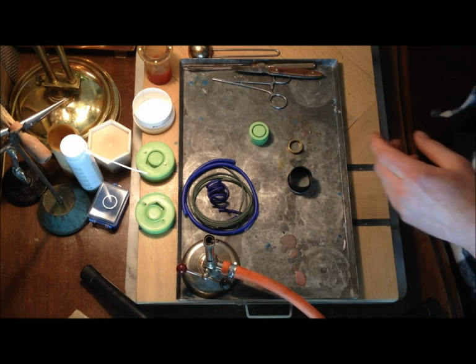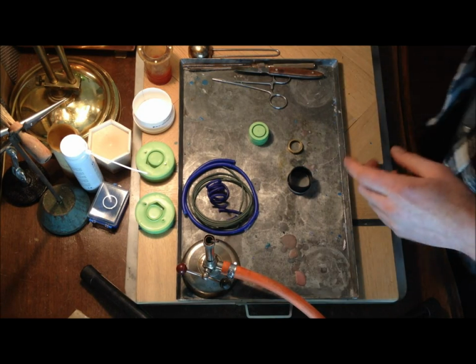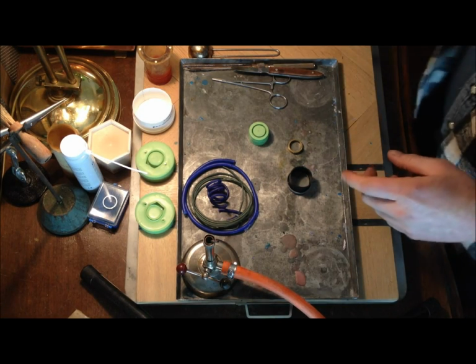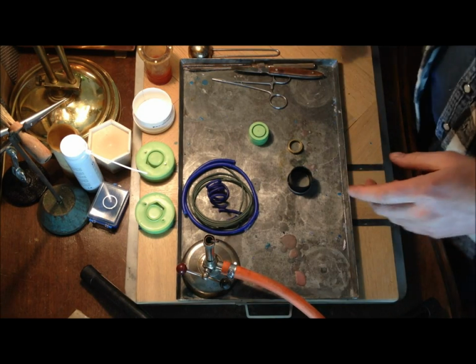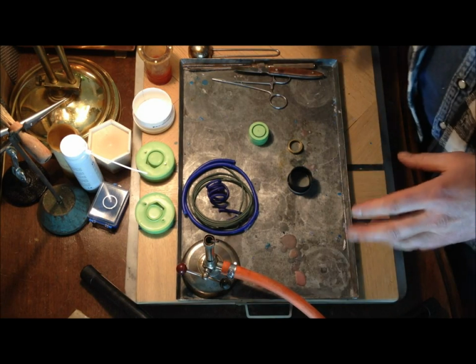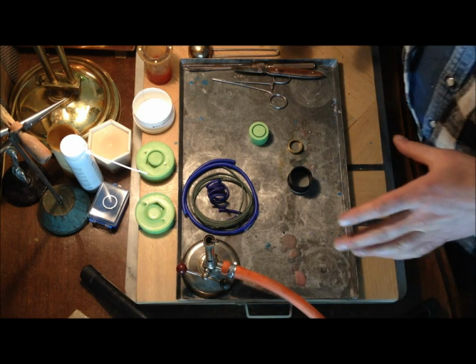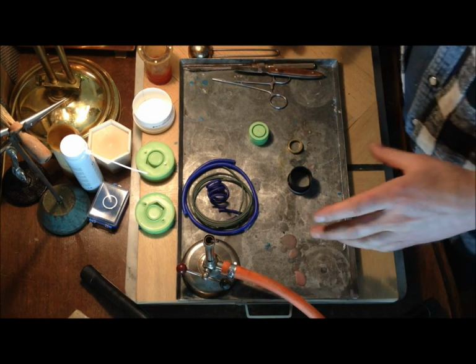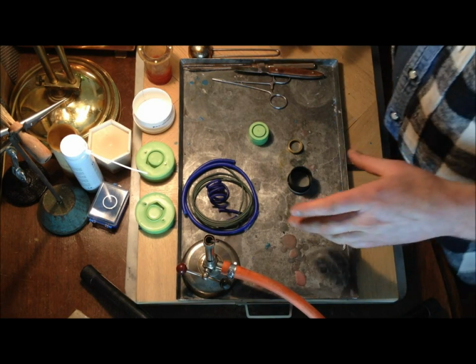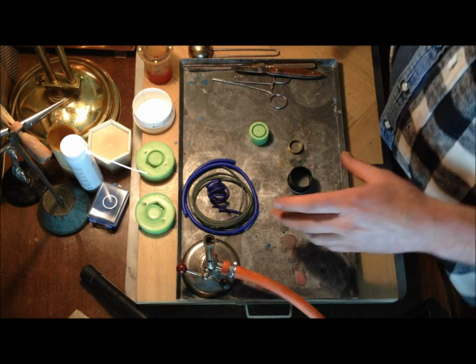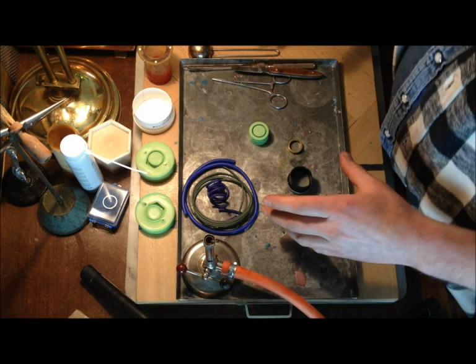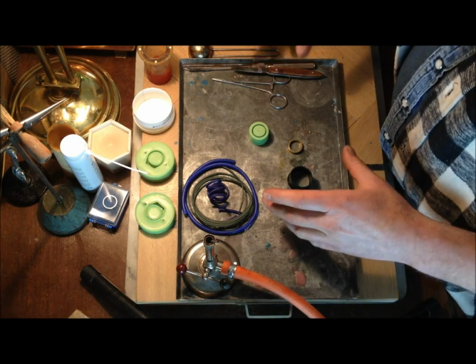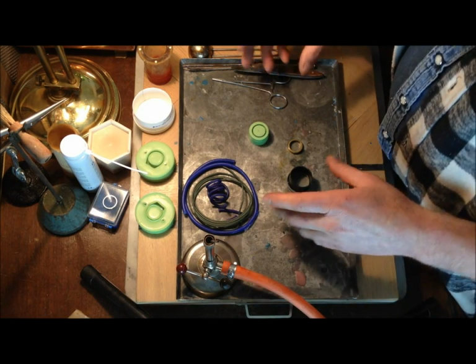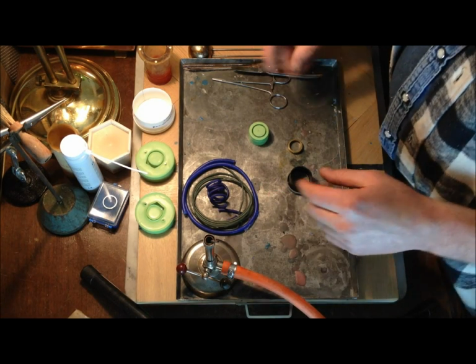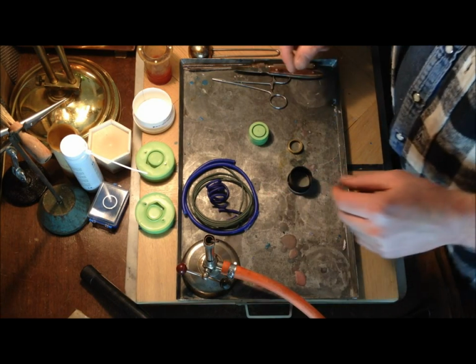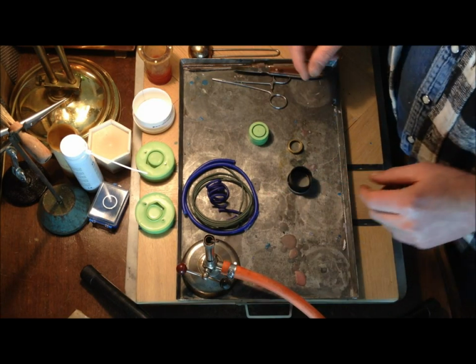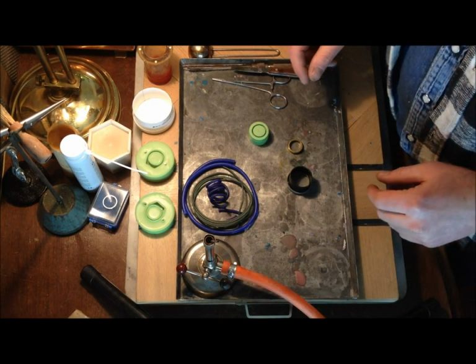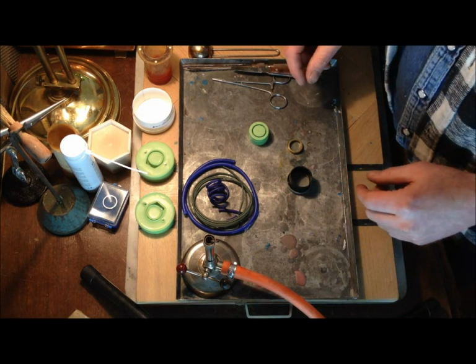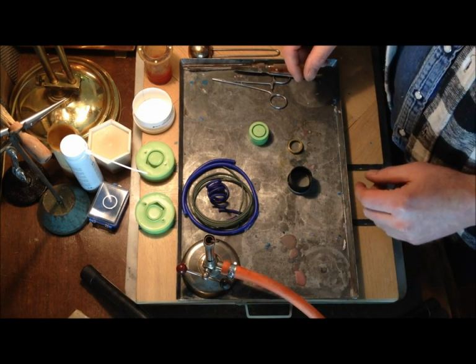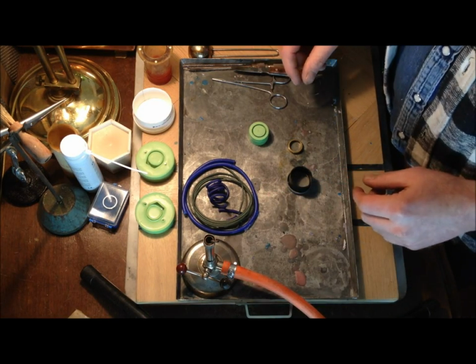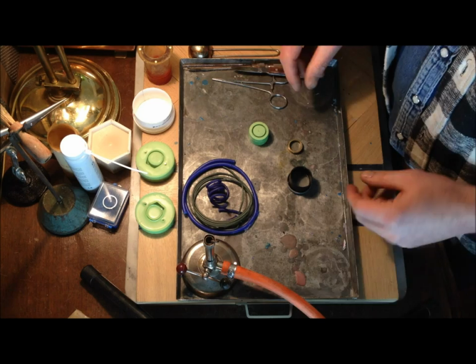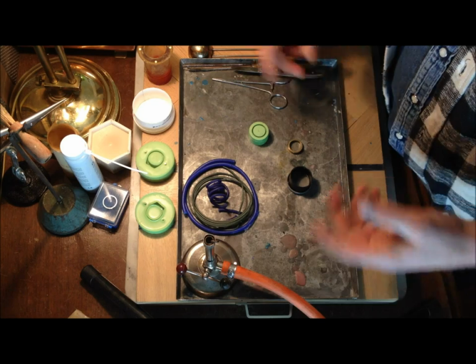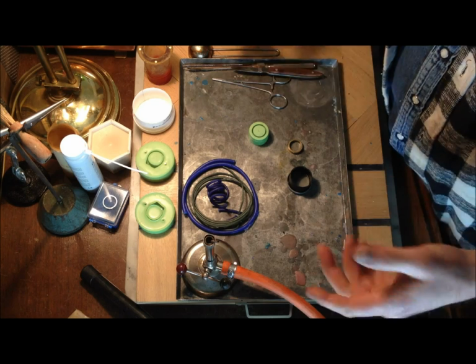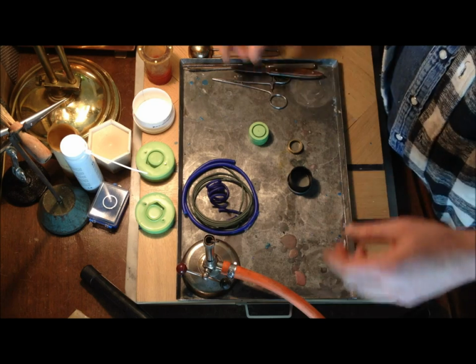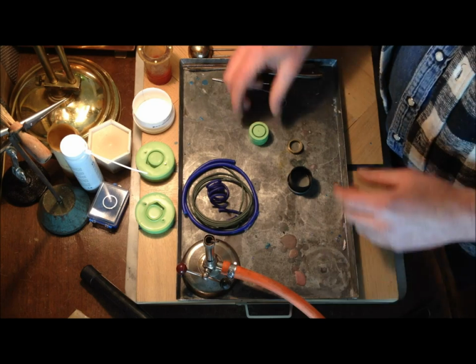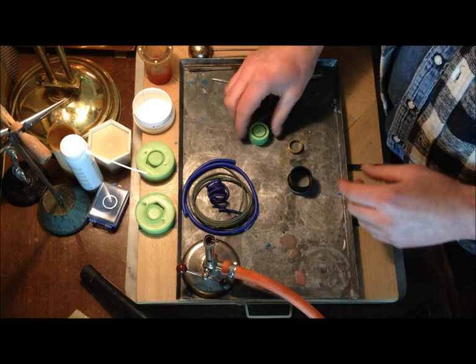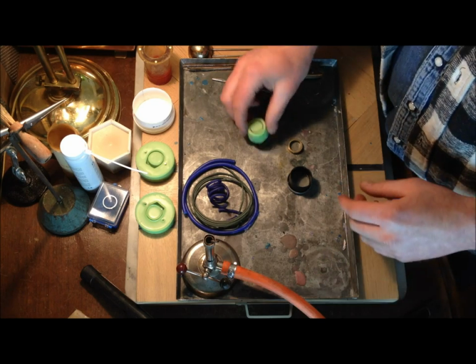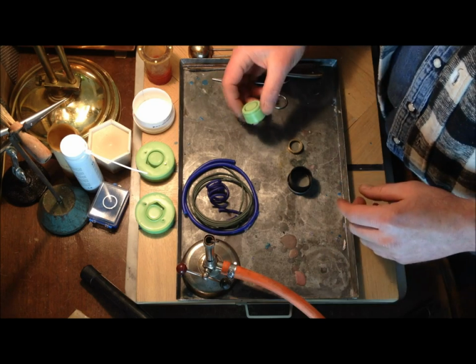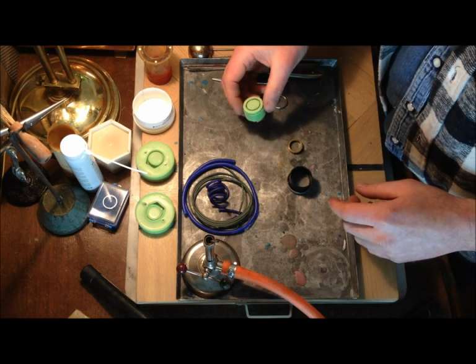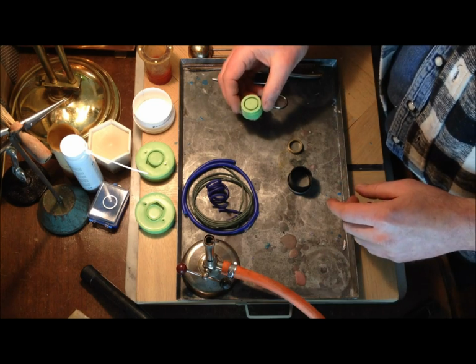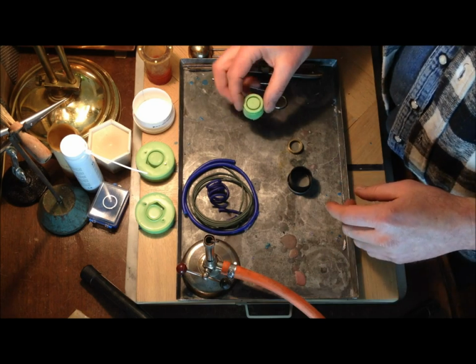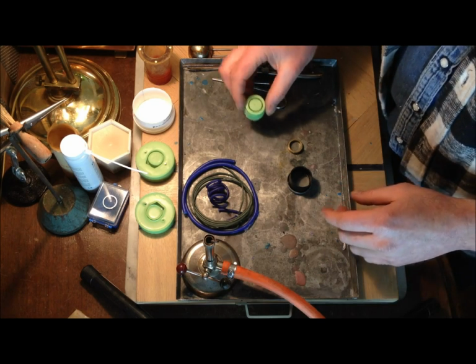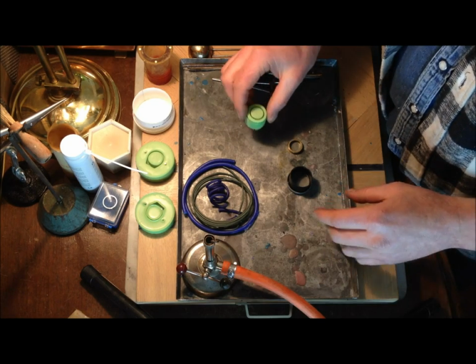Hi, today I'm going to show you how to cast a ring with a silicone mold.